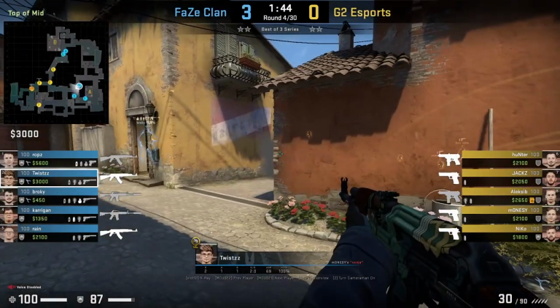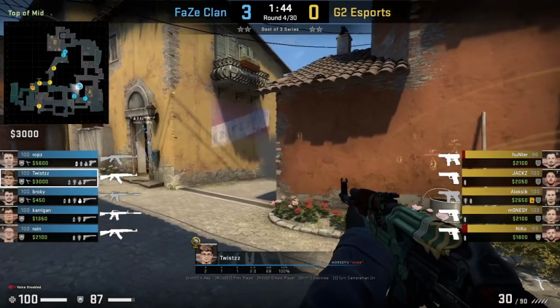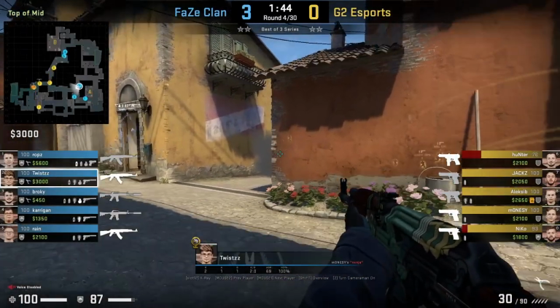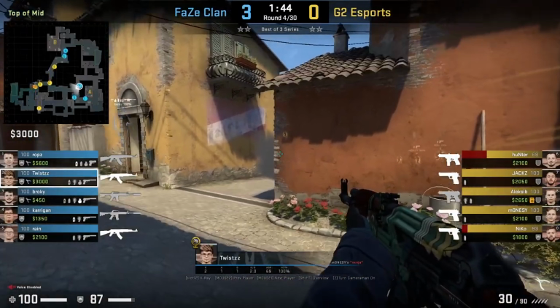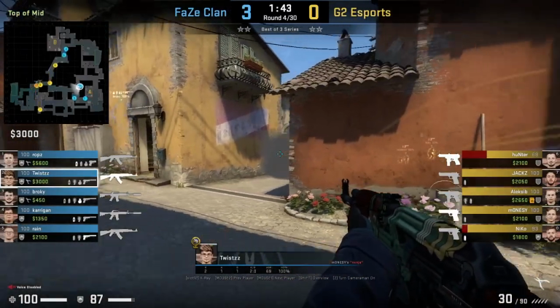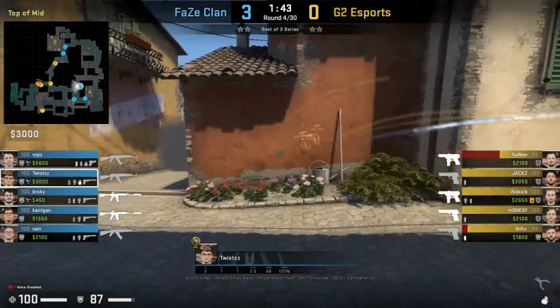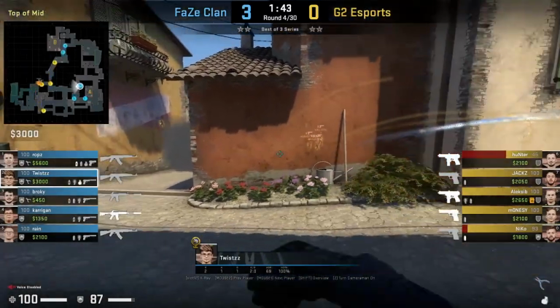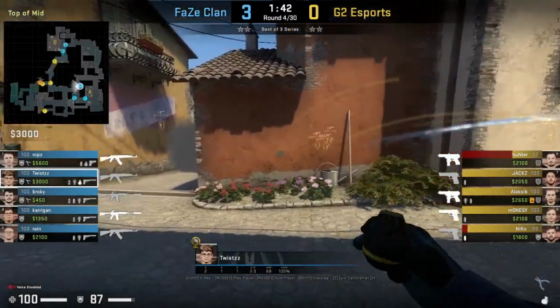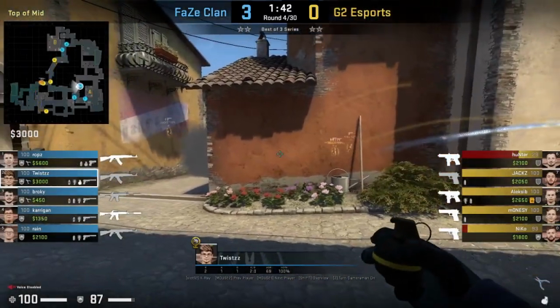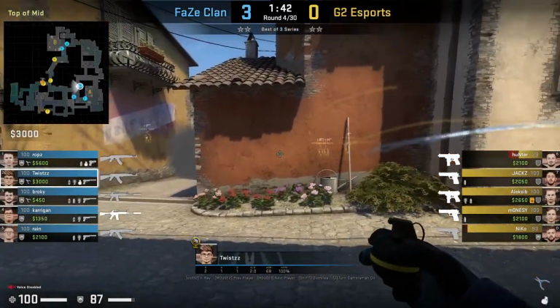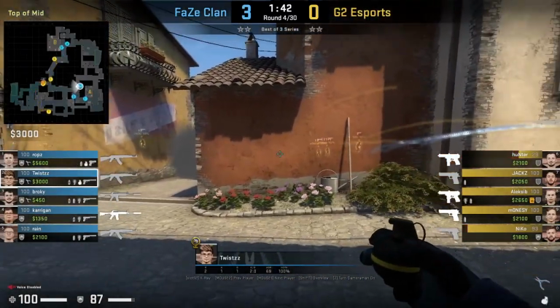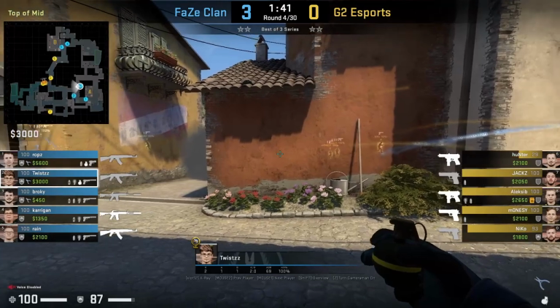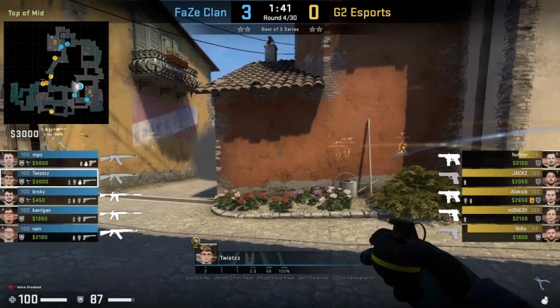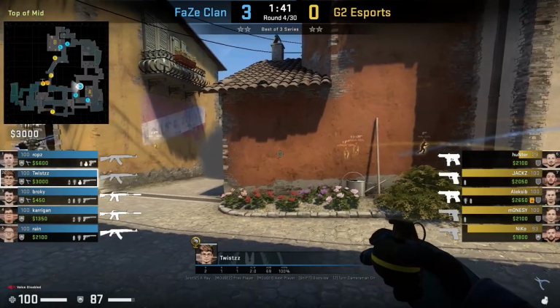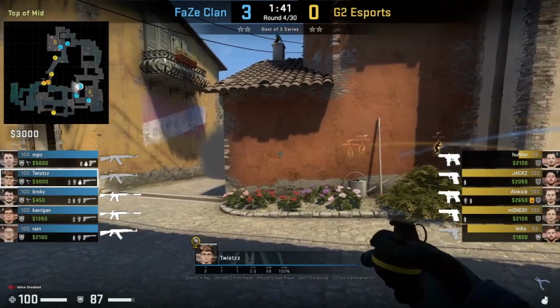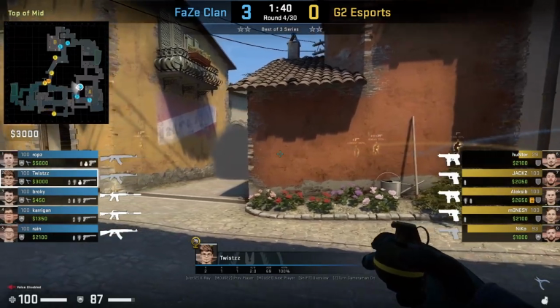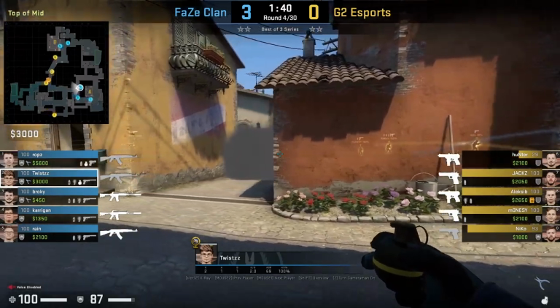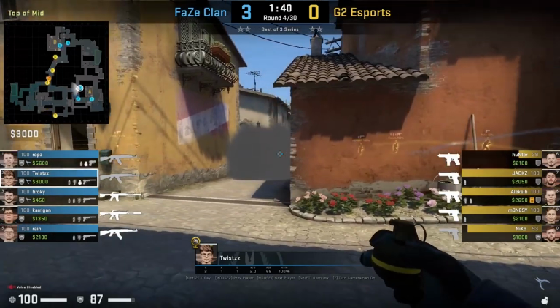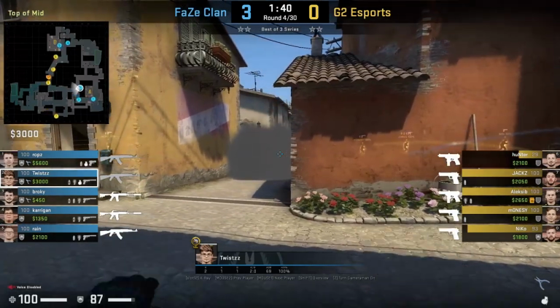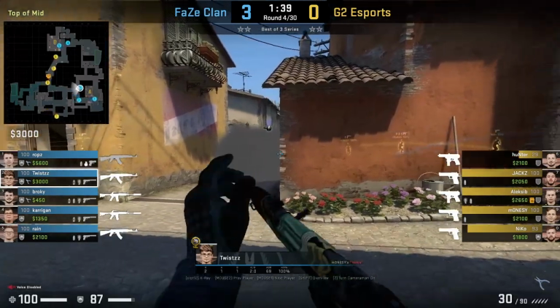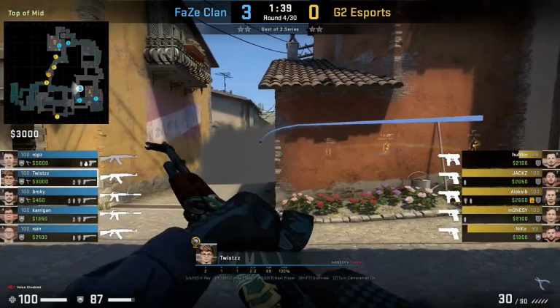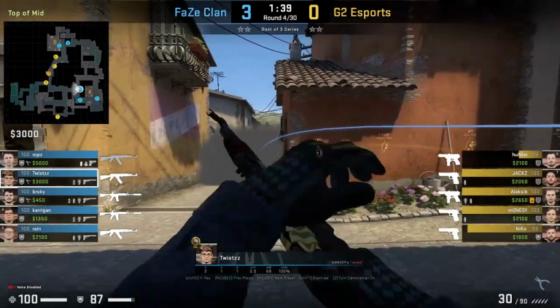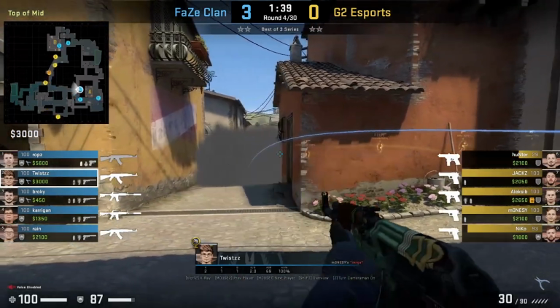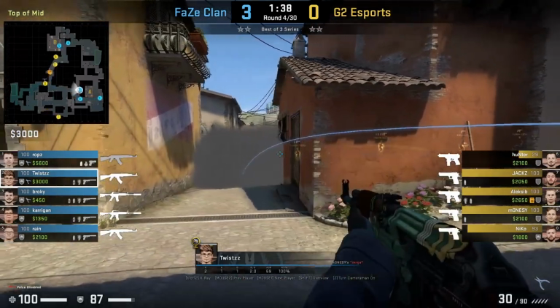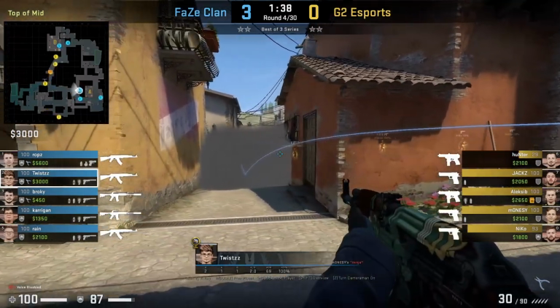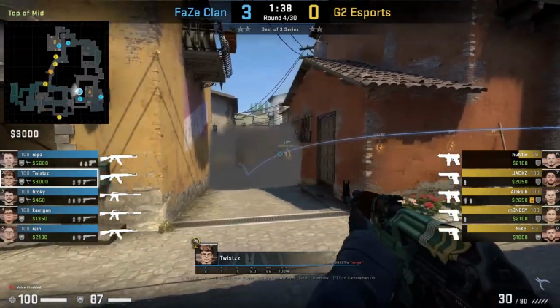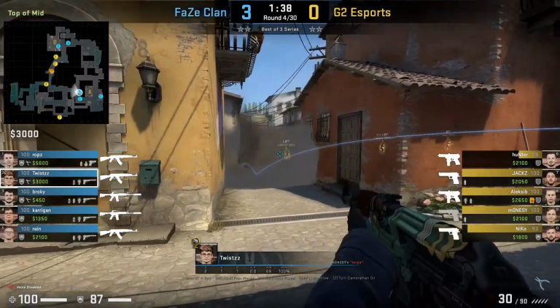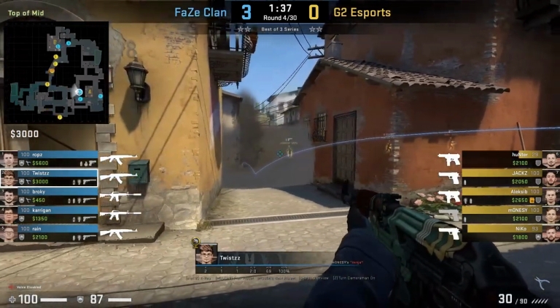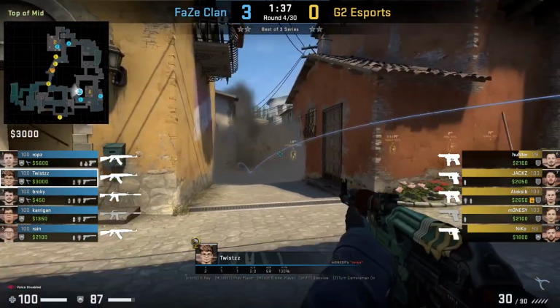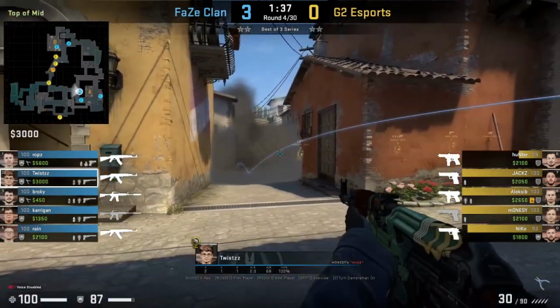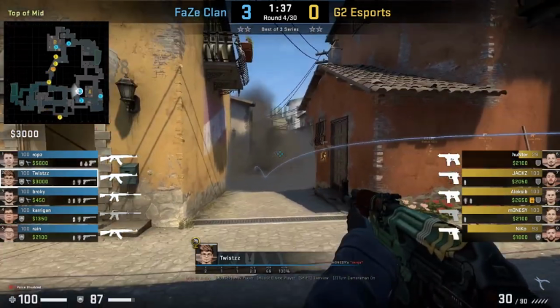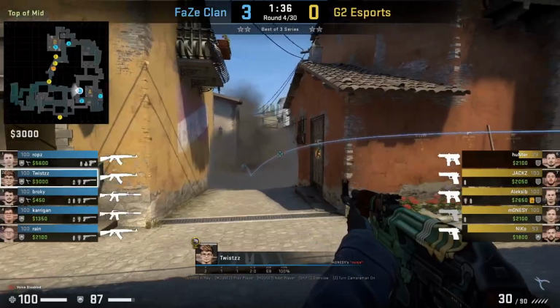Twist is going to attempt the same play here, however no one from G2 is behind the smoke or in middle. He has a different lineup for the nade and as you can see it still works.